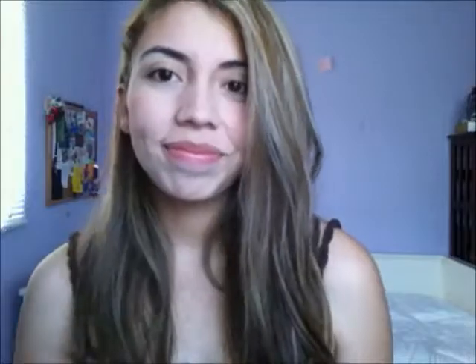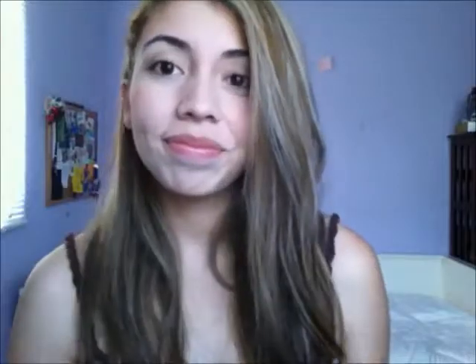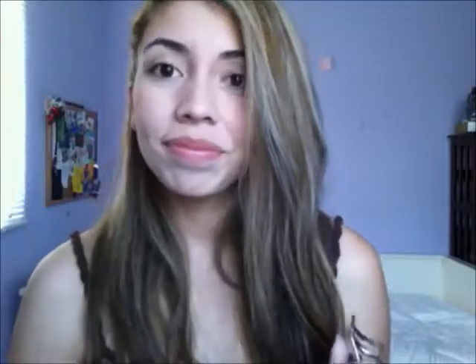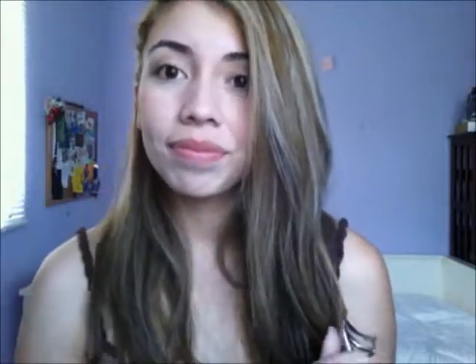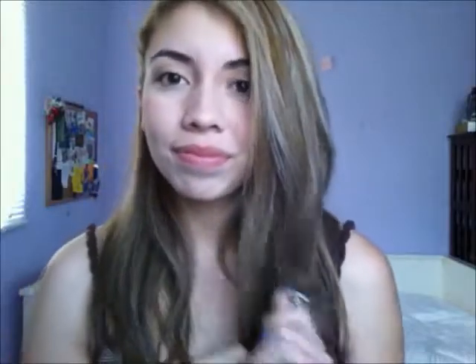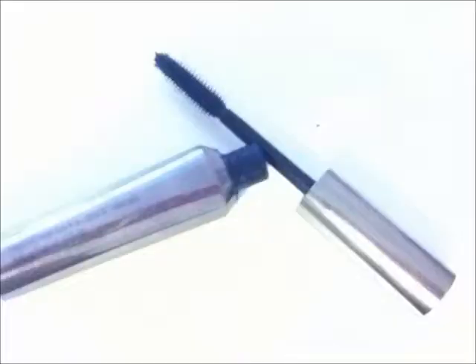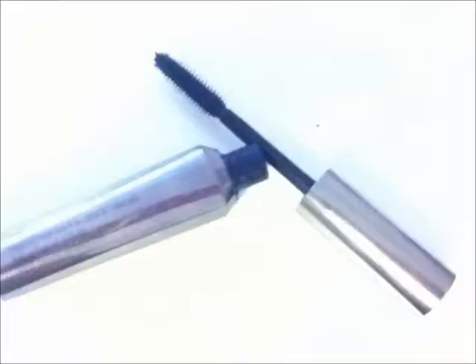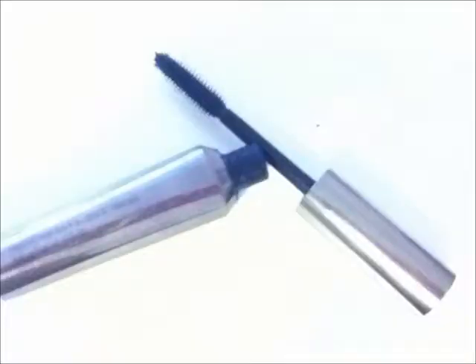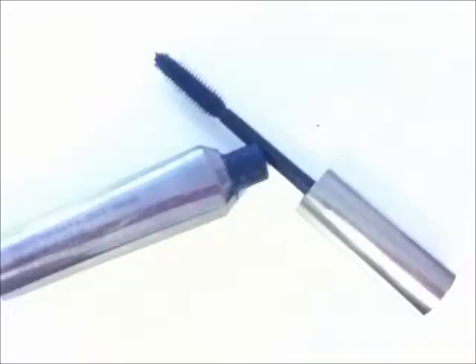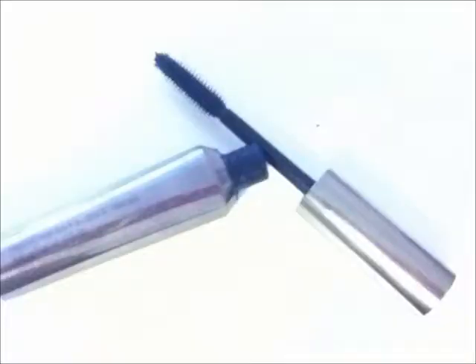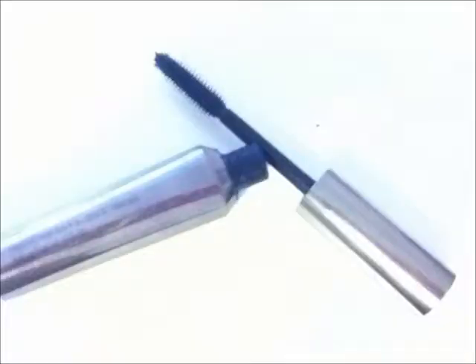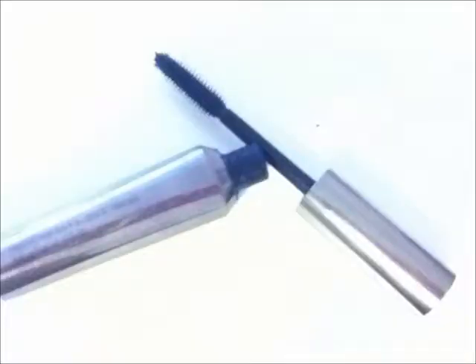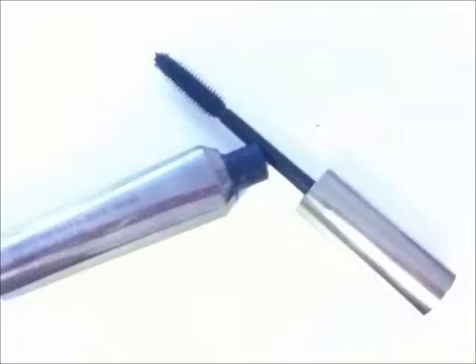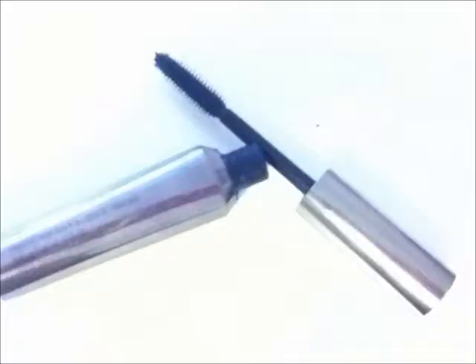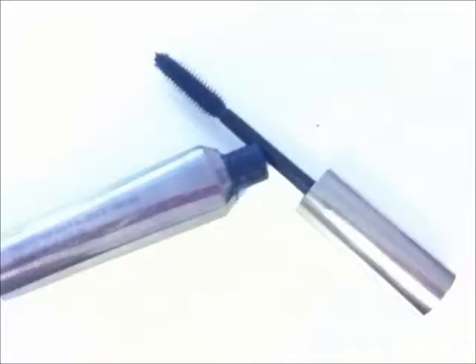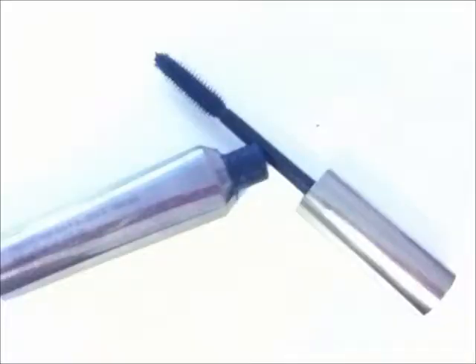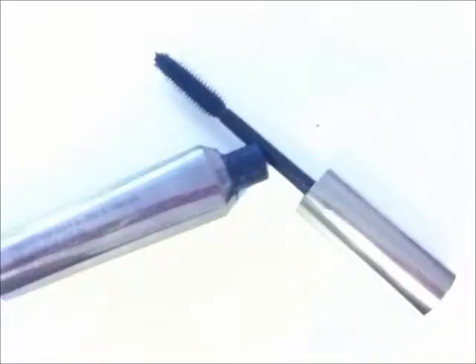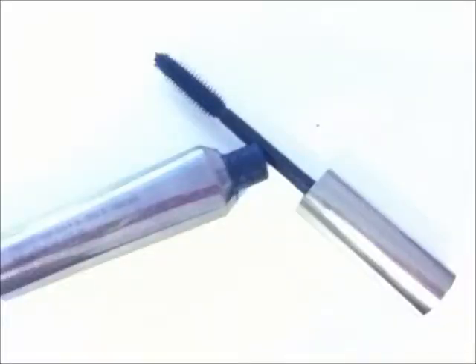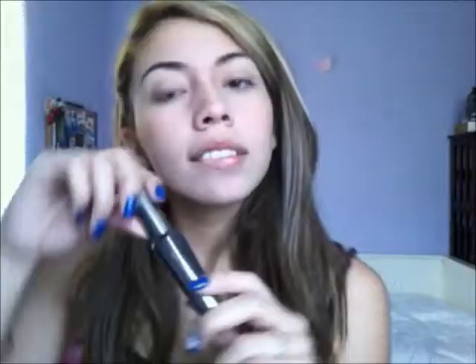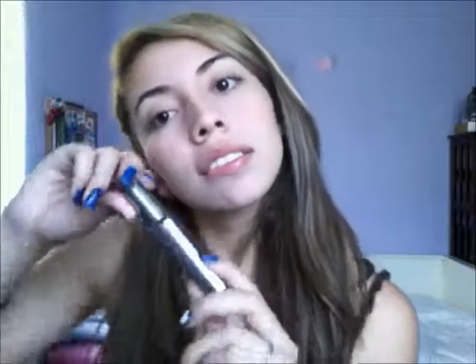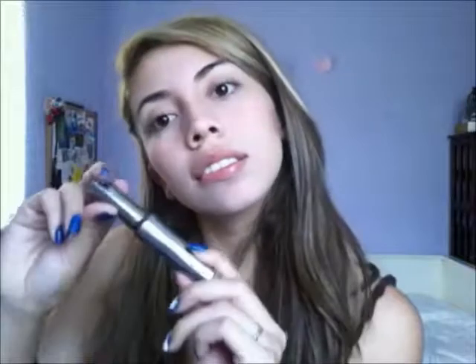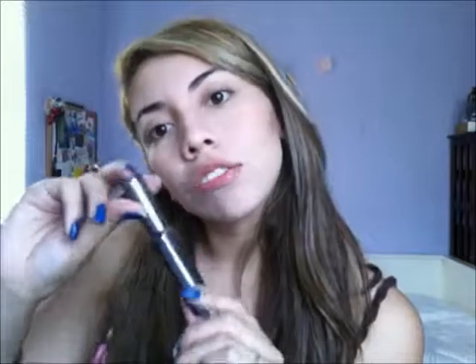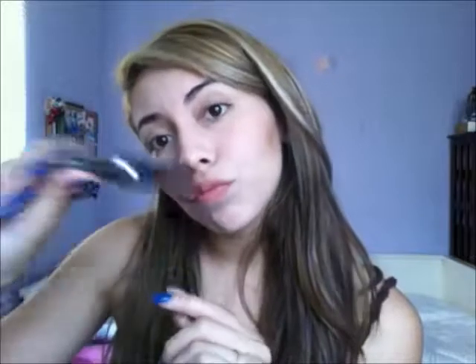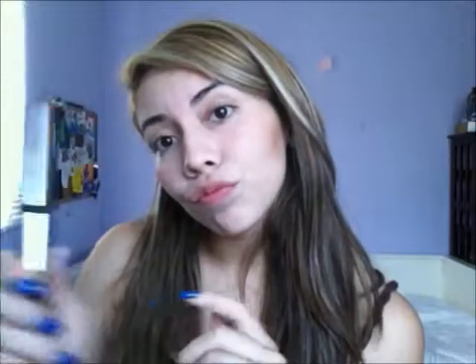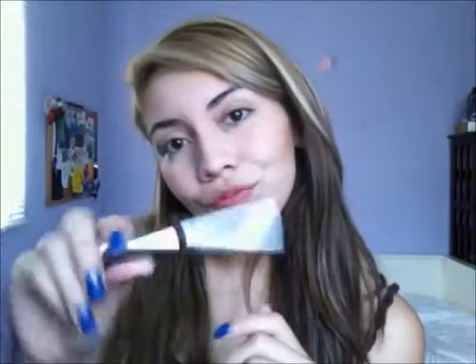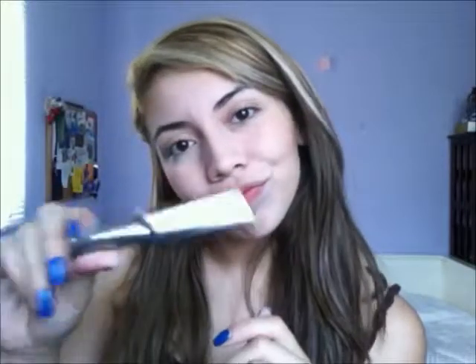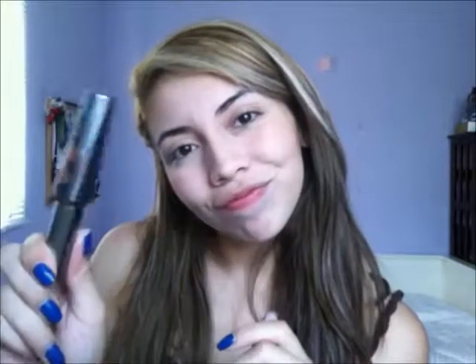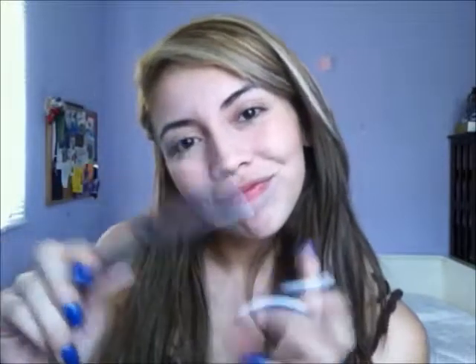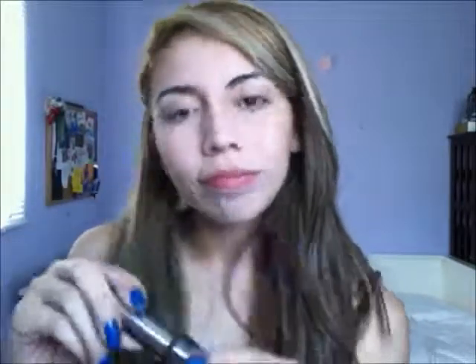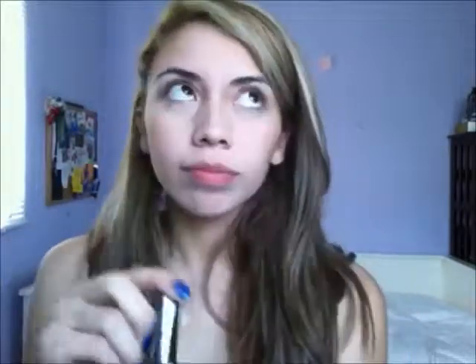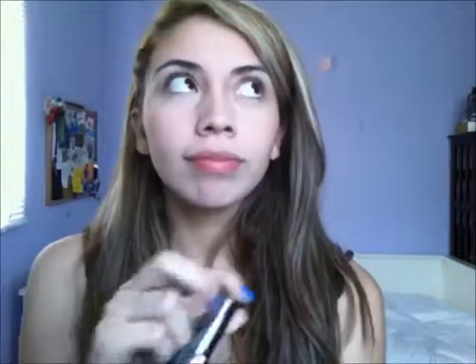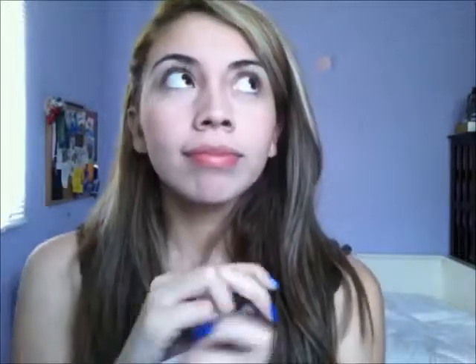Precision eyelash curlers are small enough to get the specific sections you want curled. Tip number two: mascara. I know you've probably tried this, but hear me out.